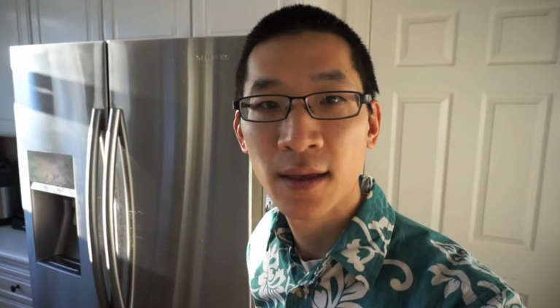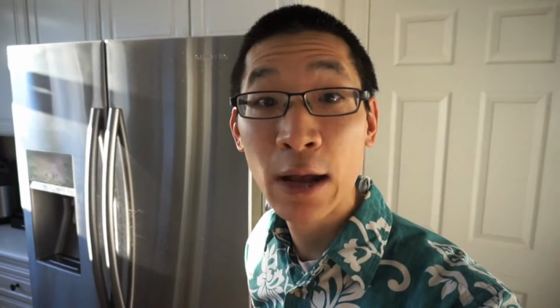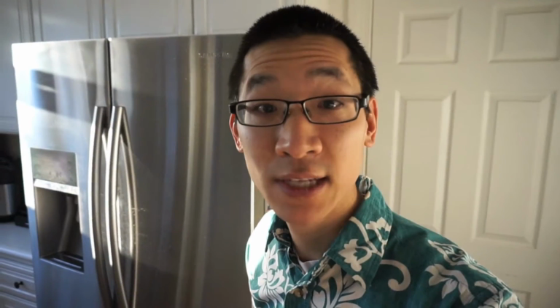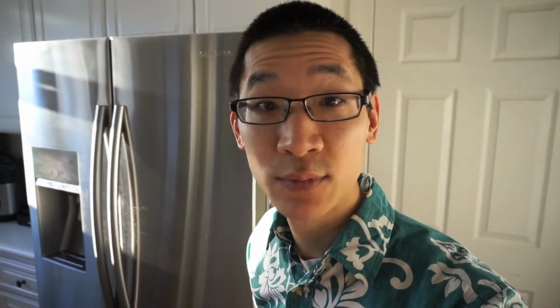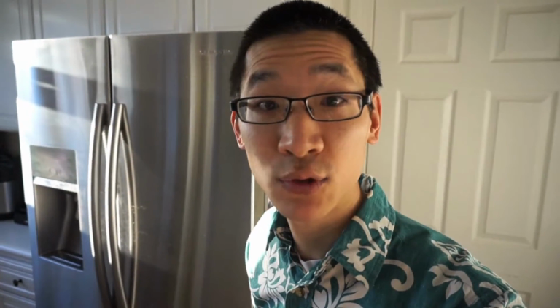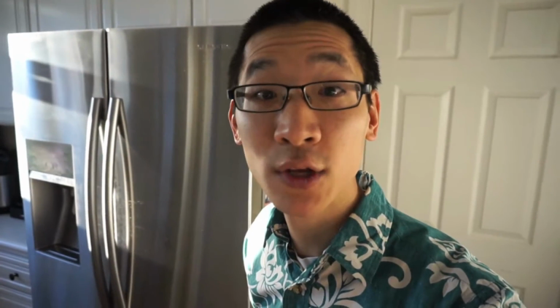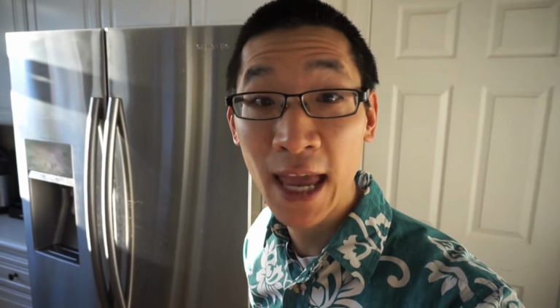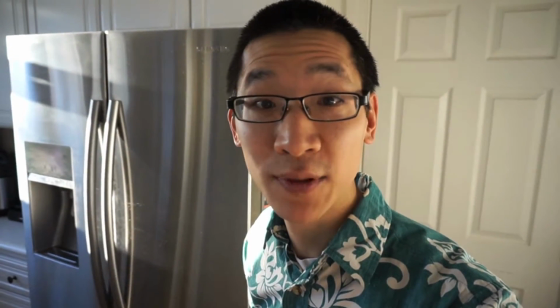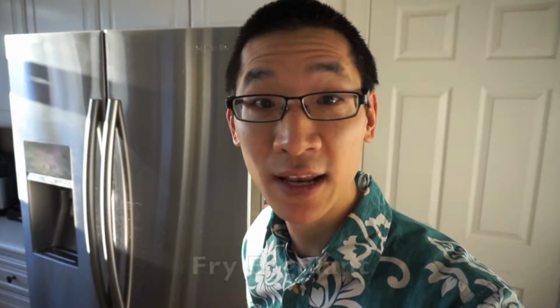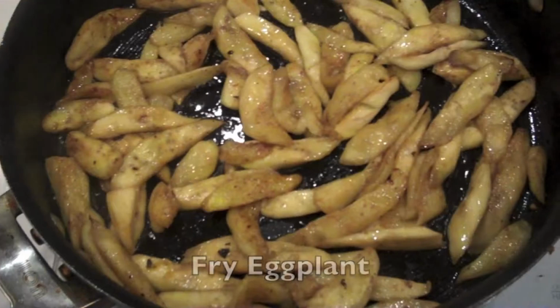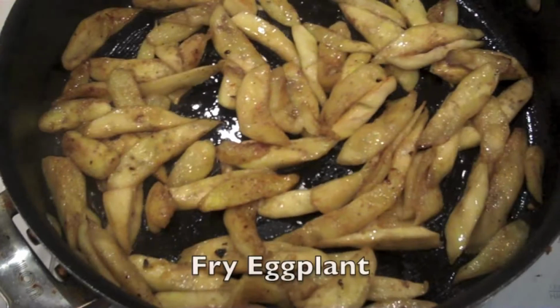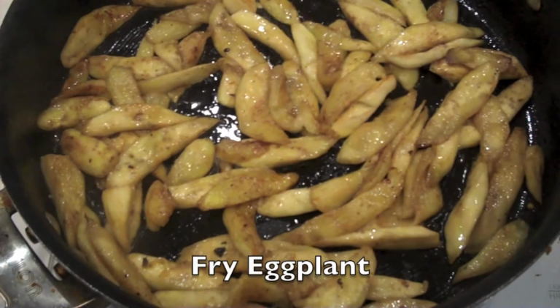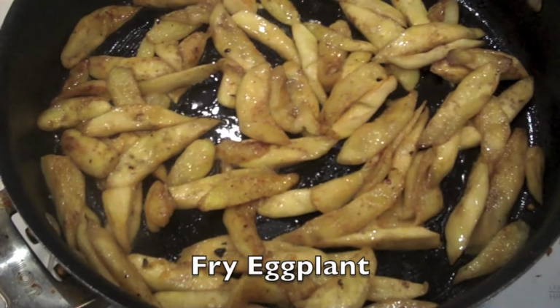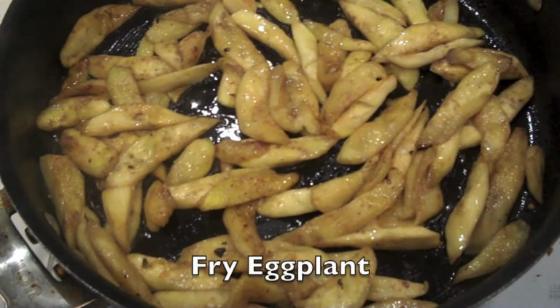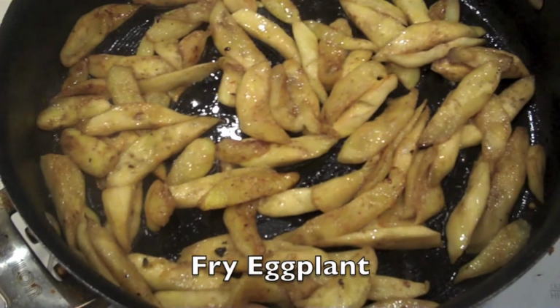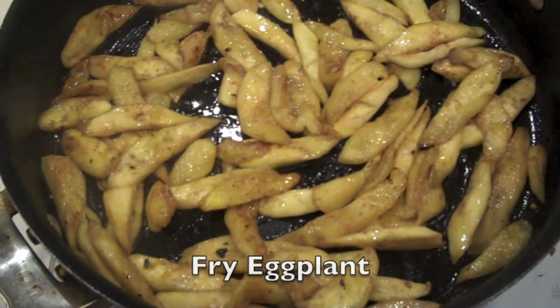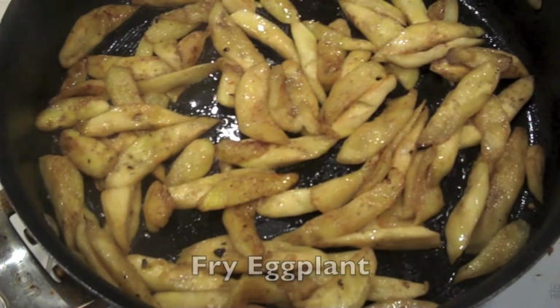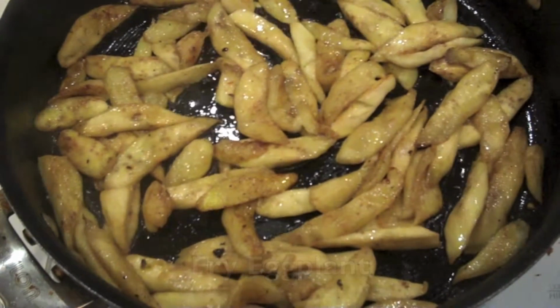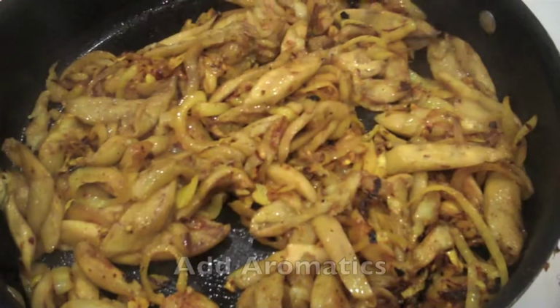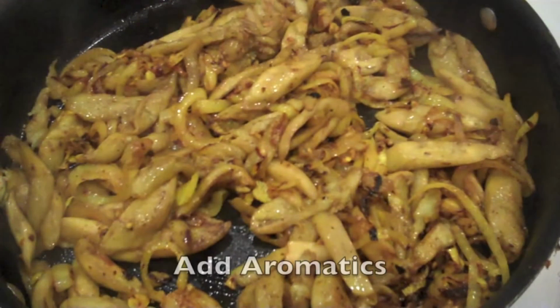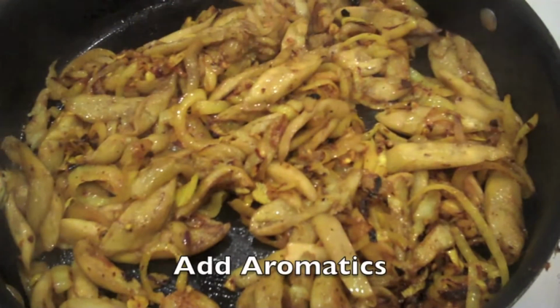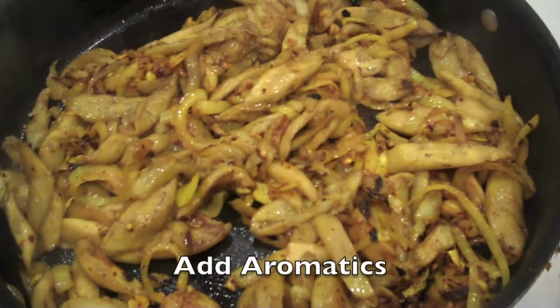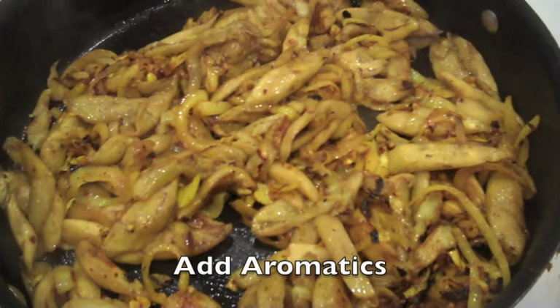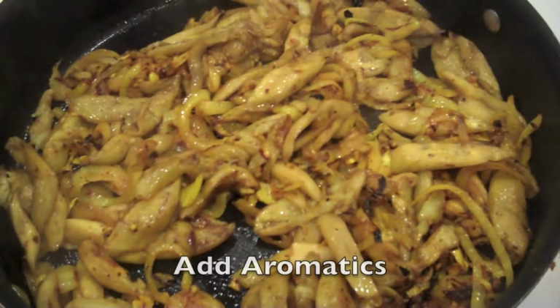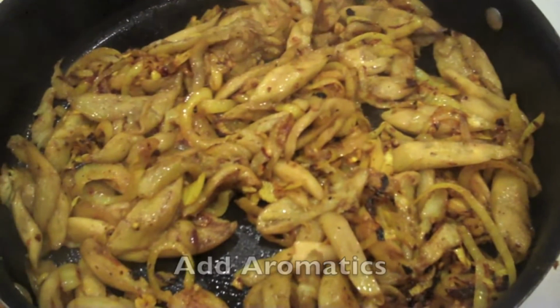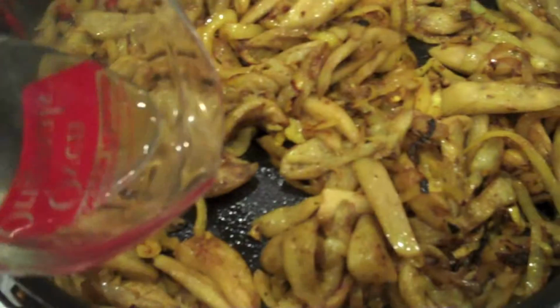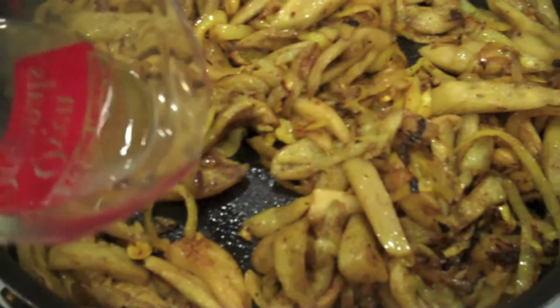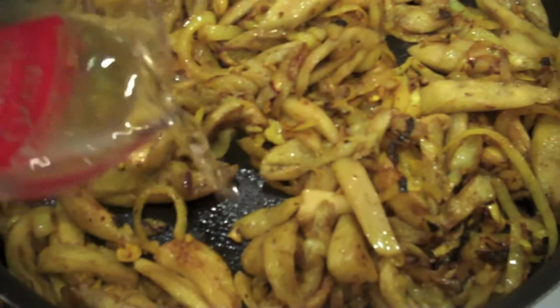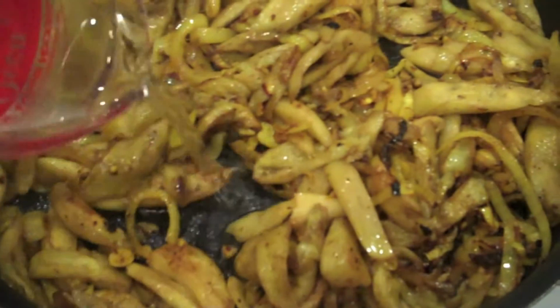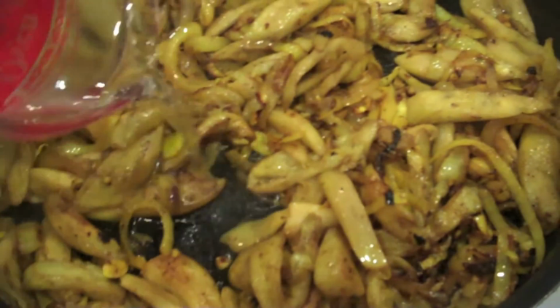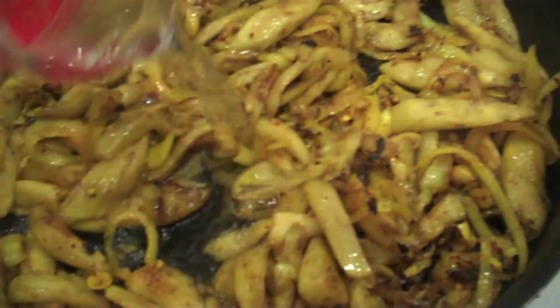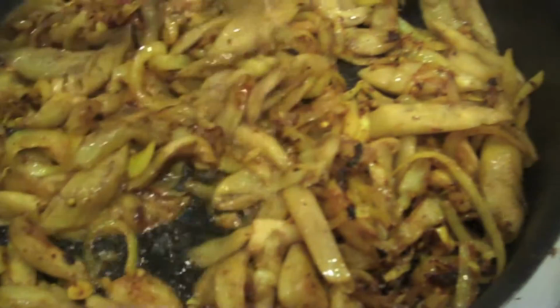Now it's time to cook the eggplant. First, we're going to brown the eggplant. Then, we're going to add some water and steam it so it's nice and tender.